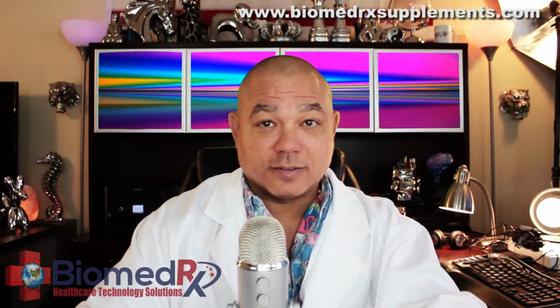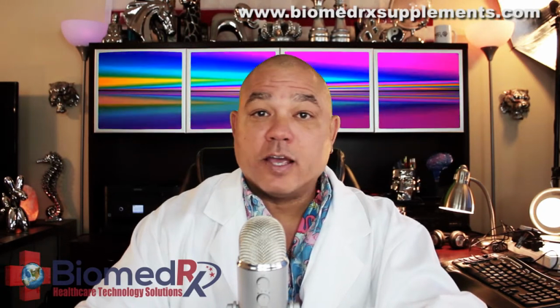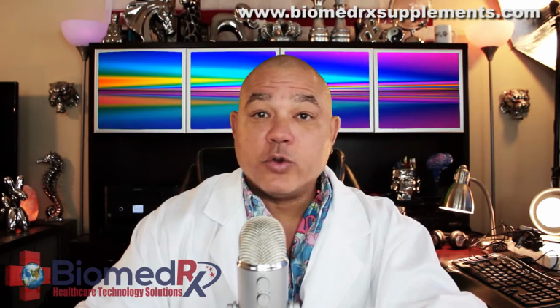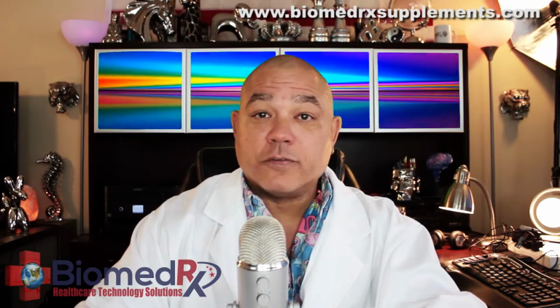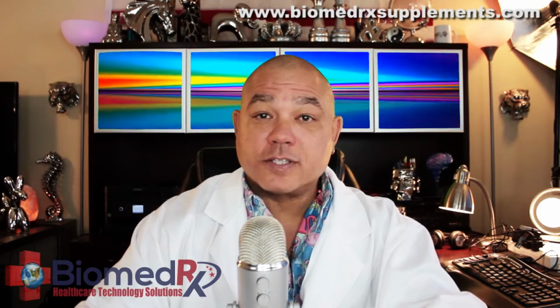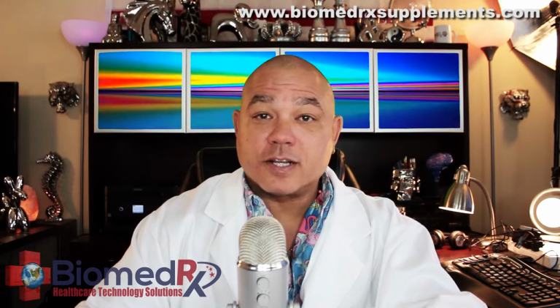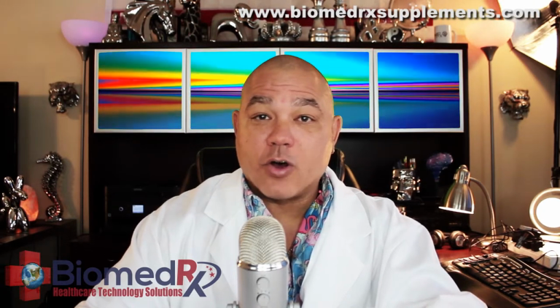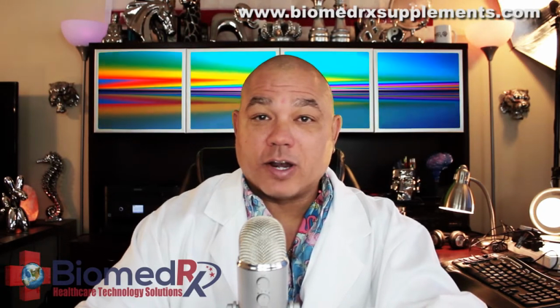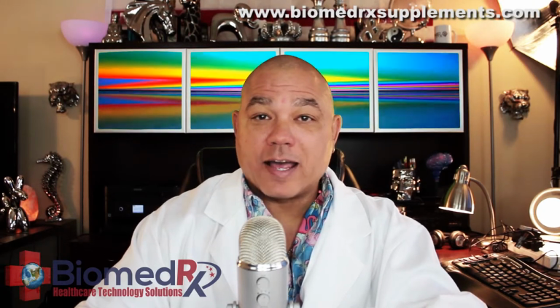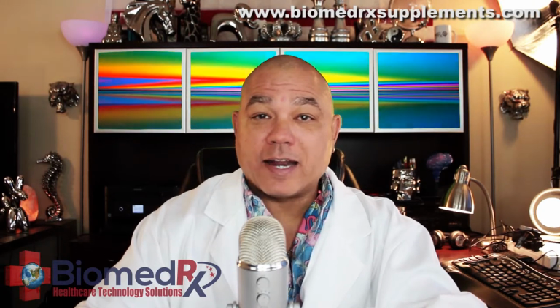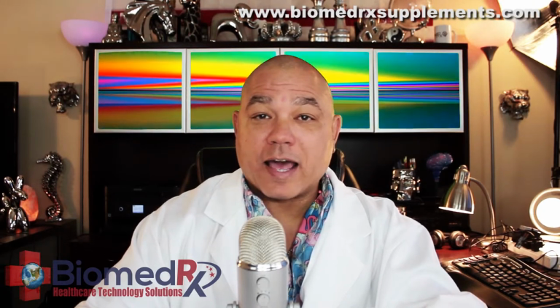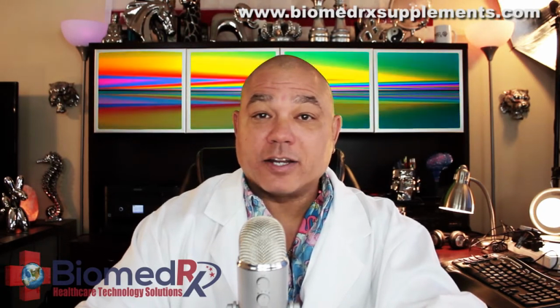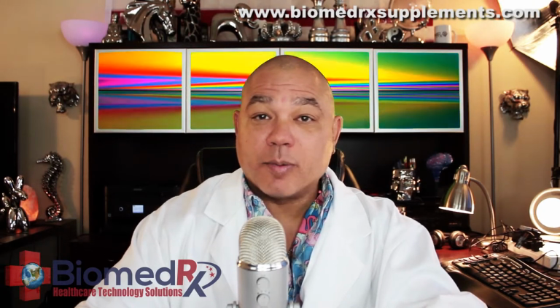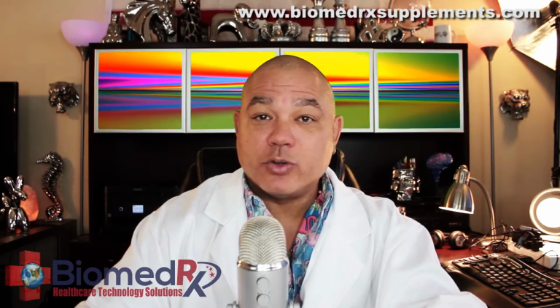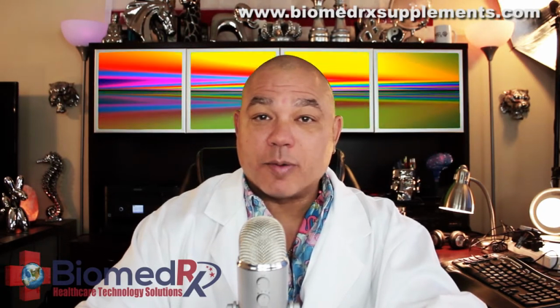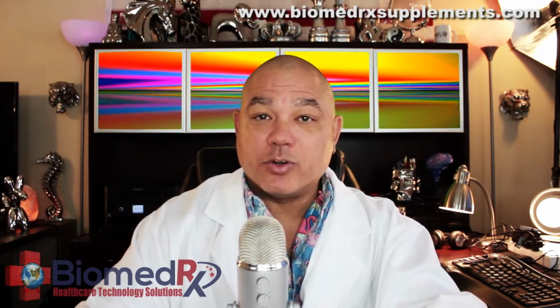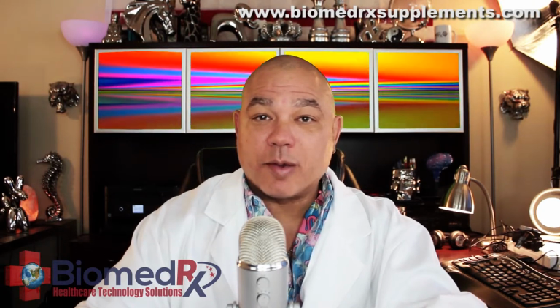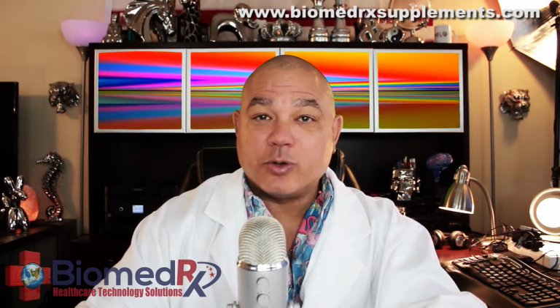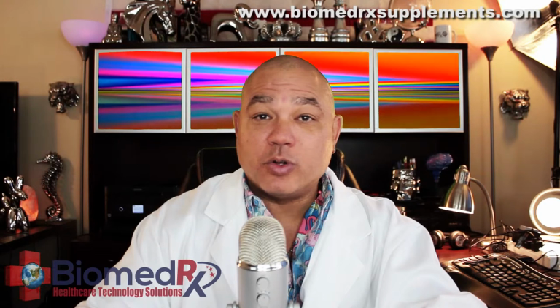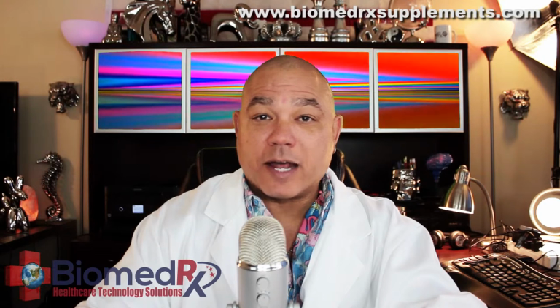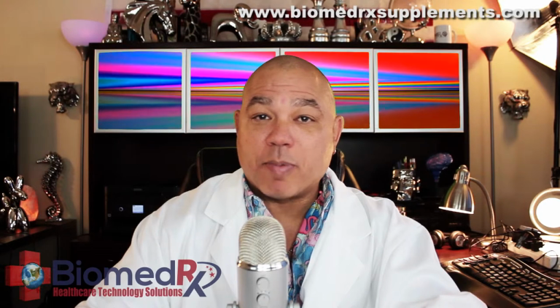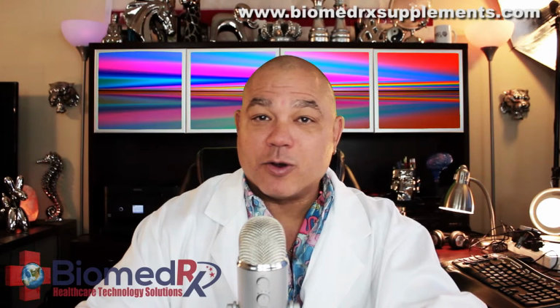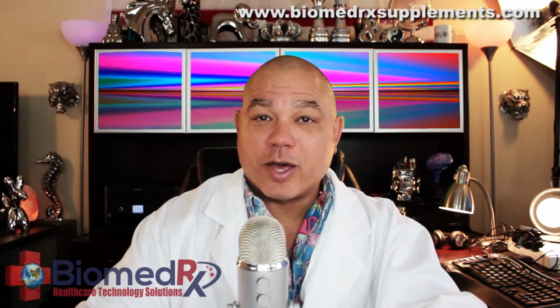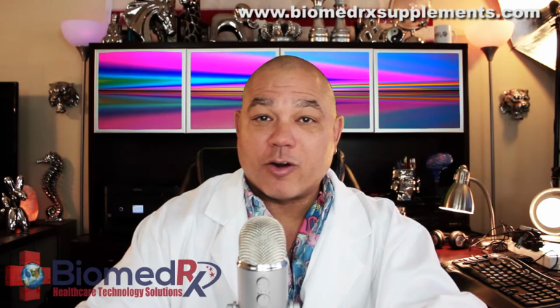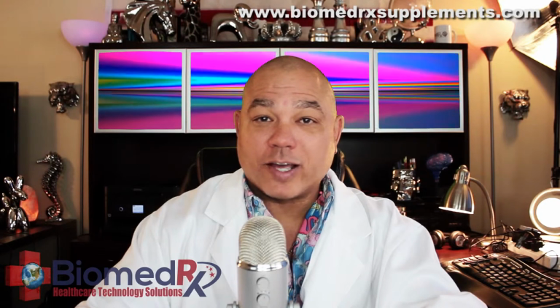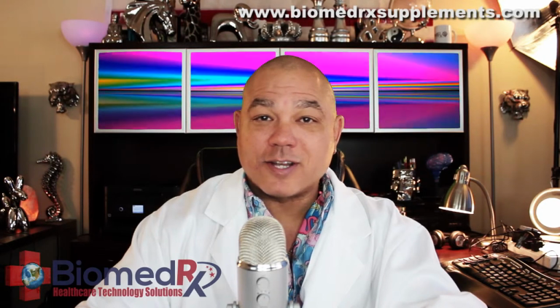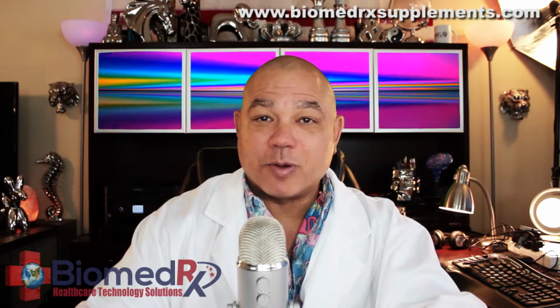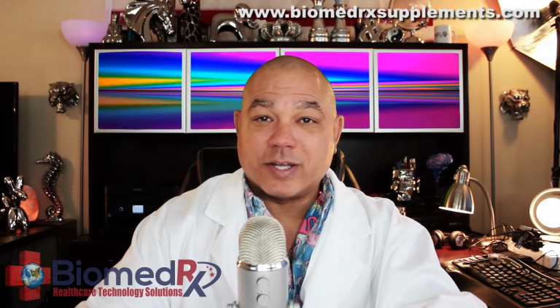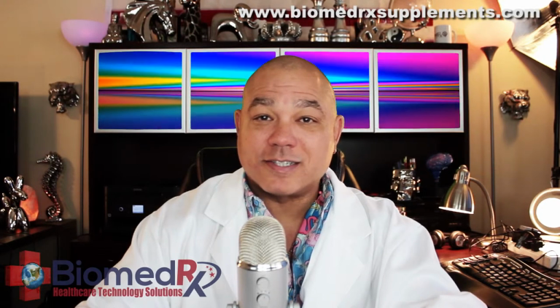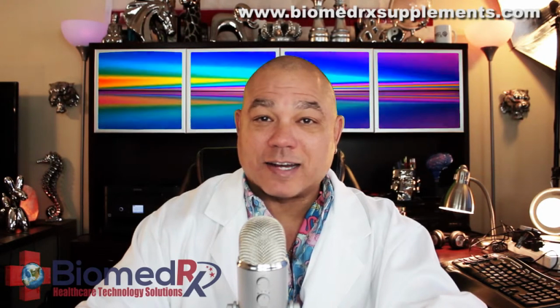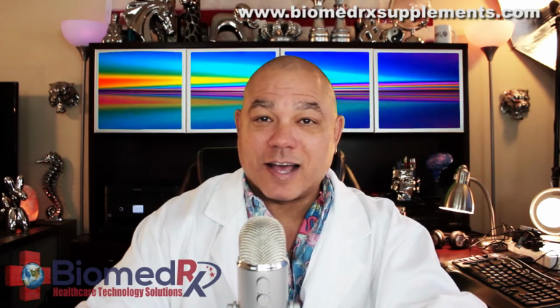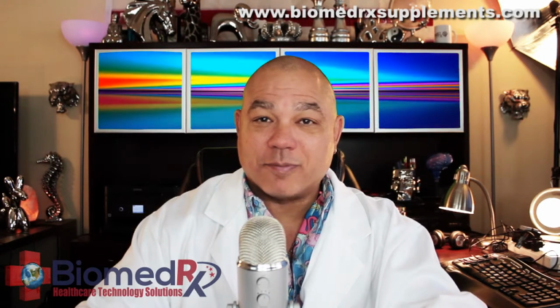You can visit us online at www.biomedrxsupplements.com.